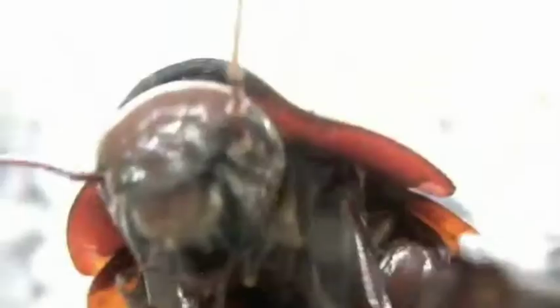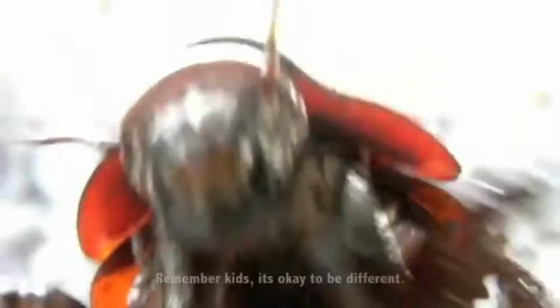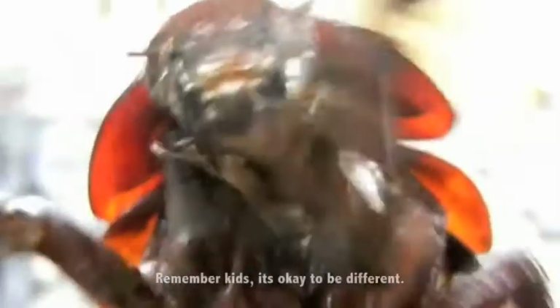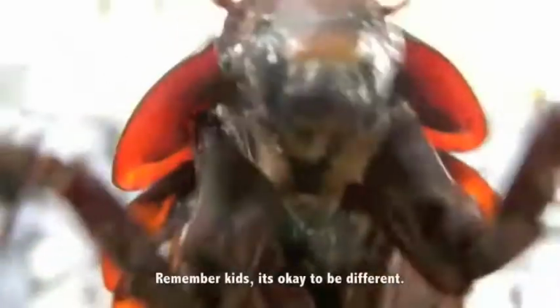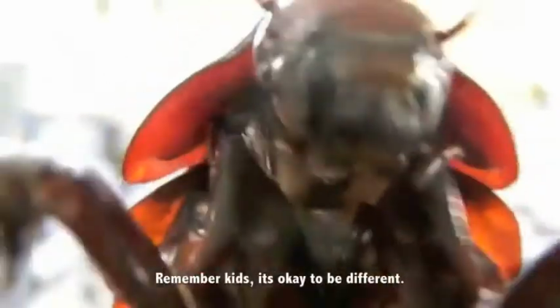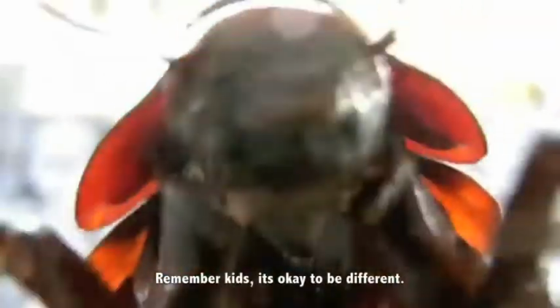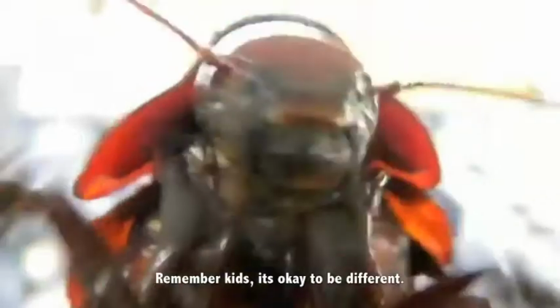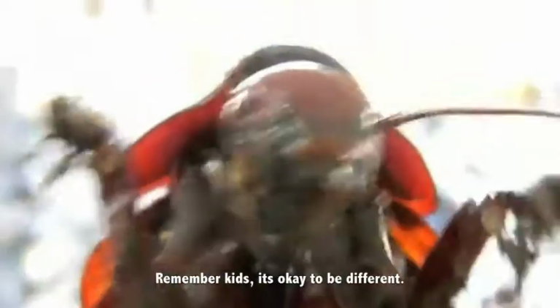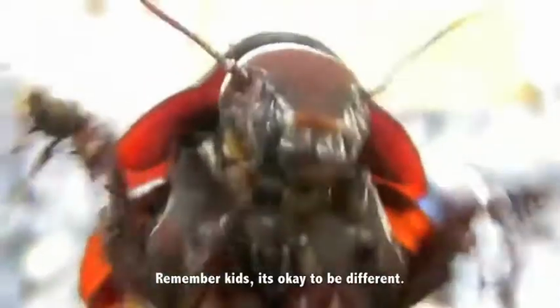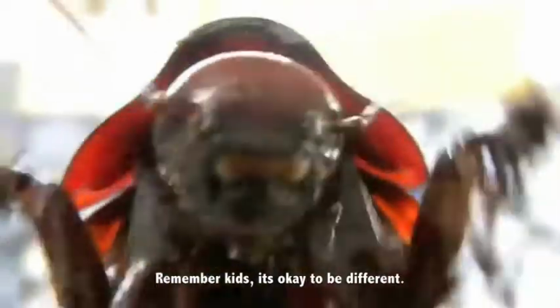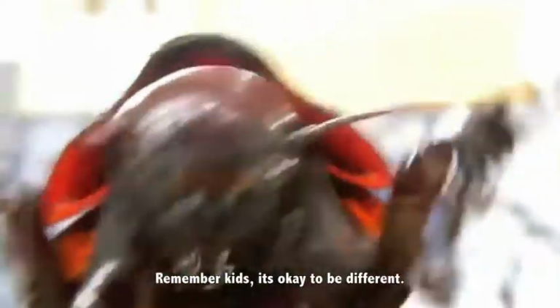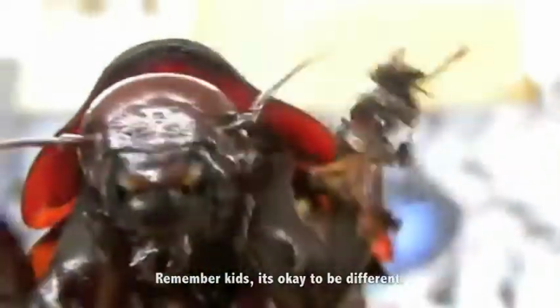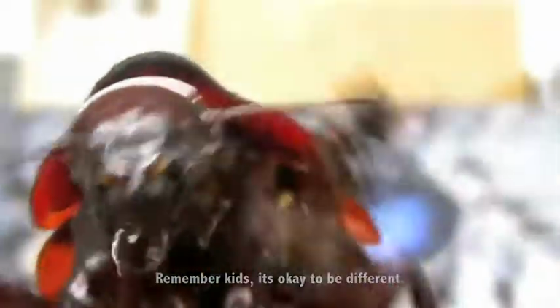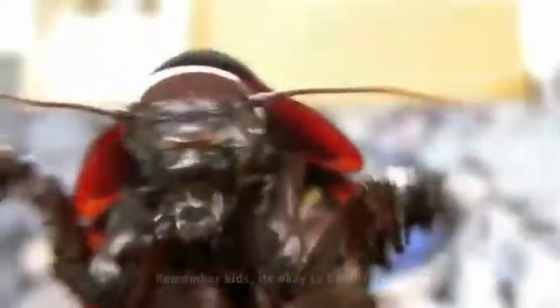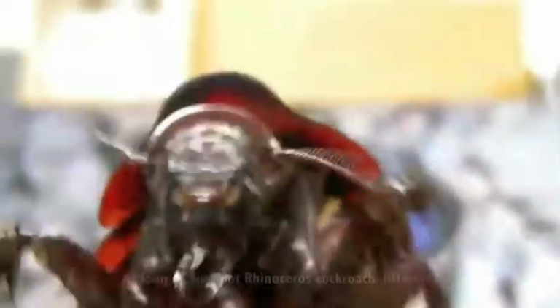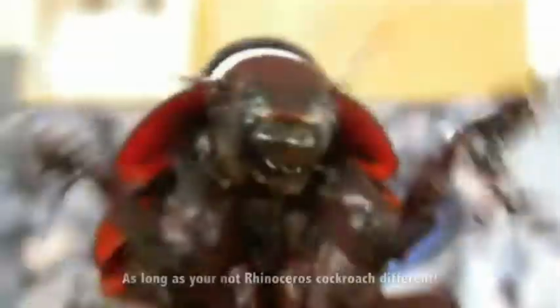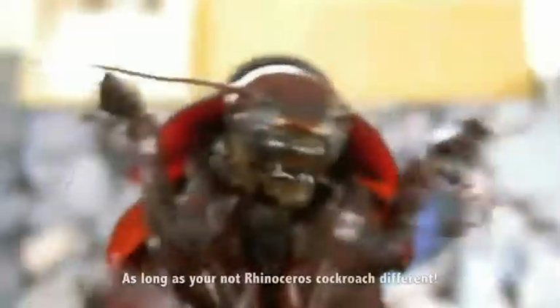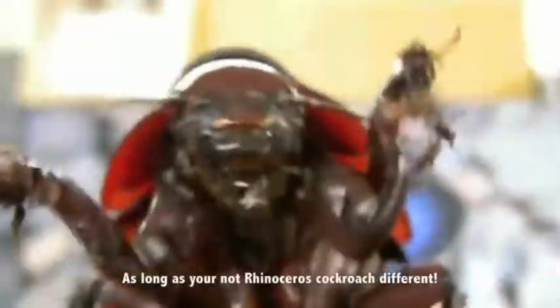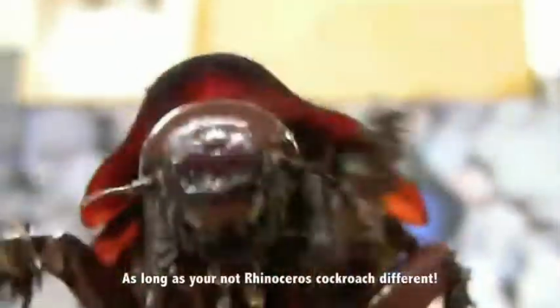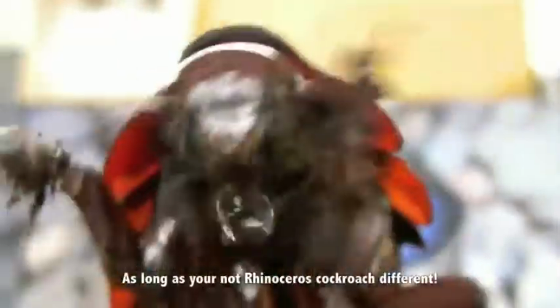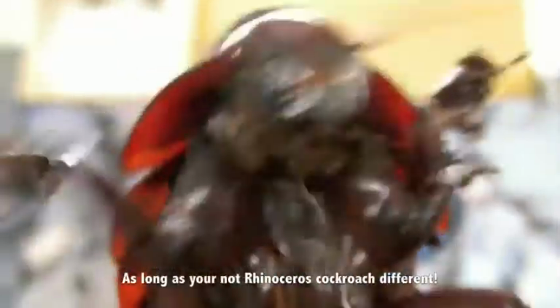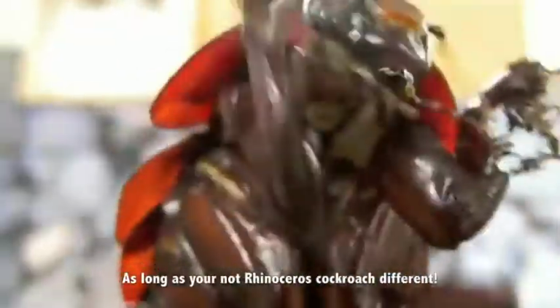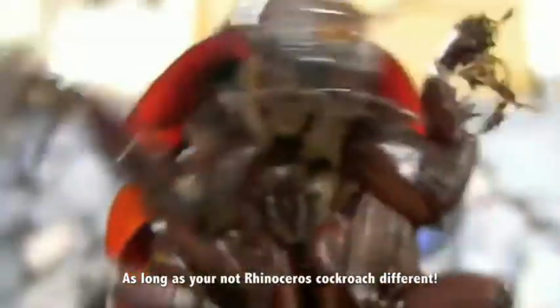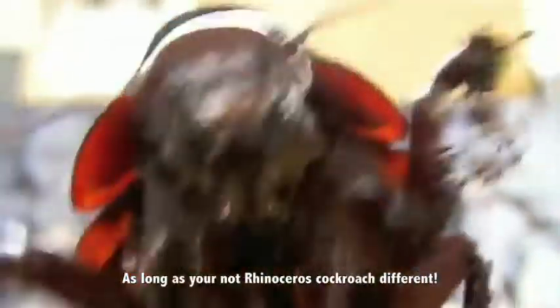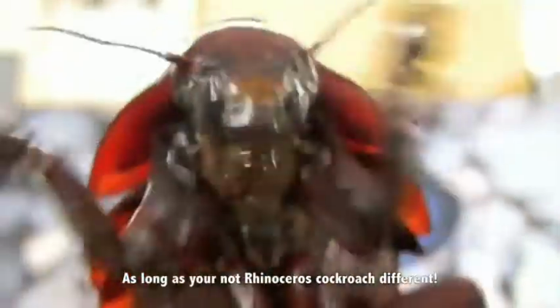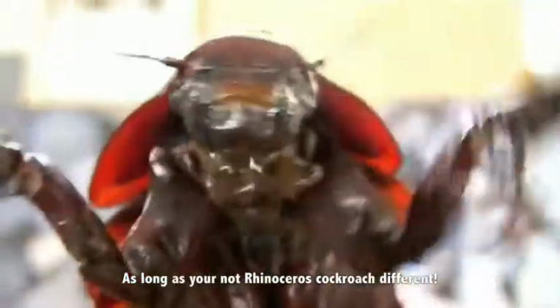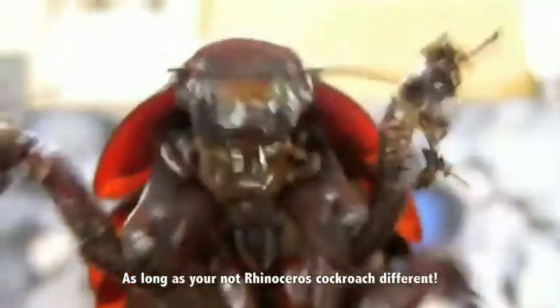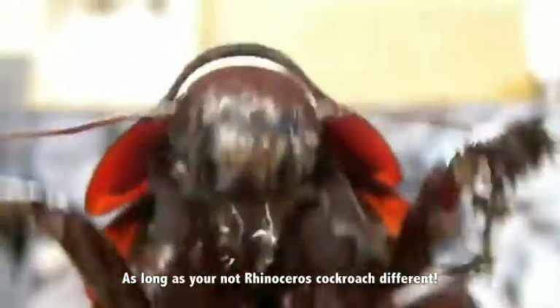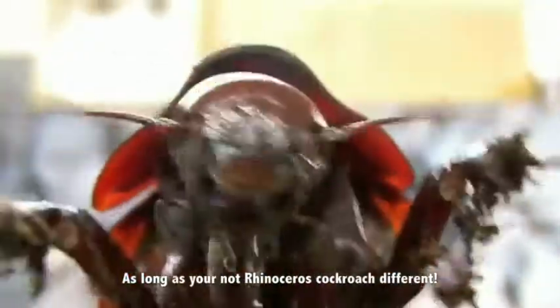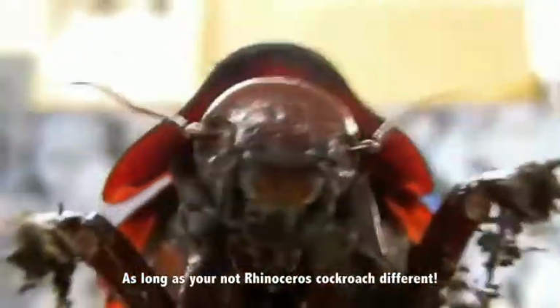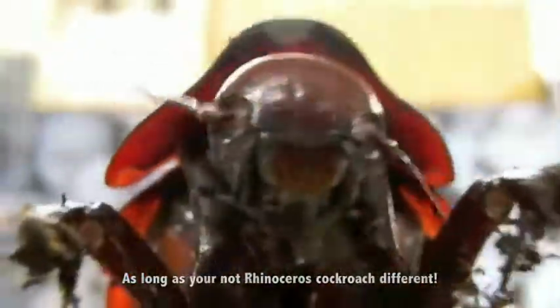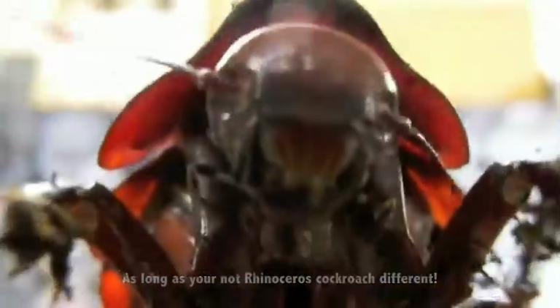Remember kids, it's okay to be different — as long as you're not rhinoceros cockroach different.